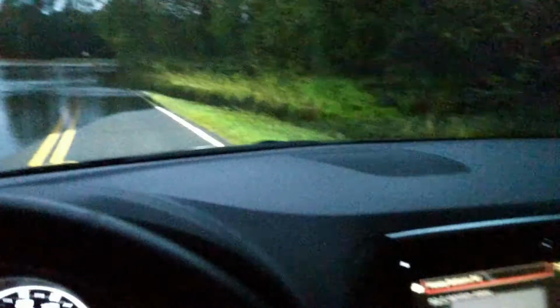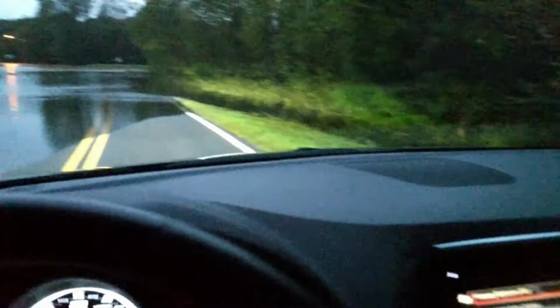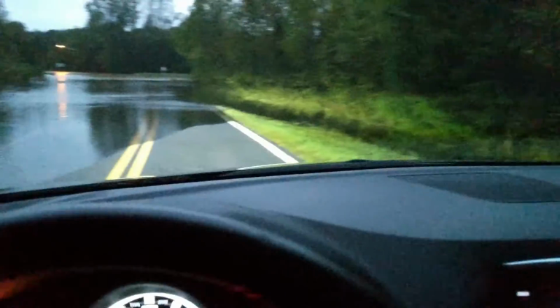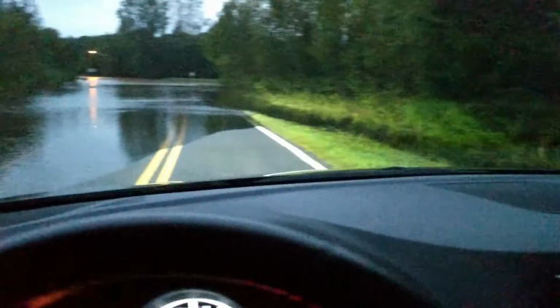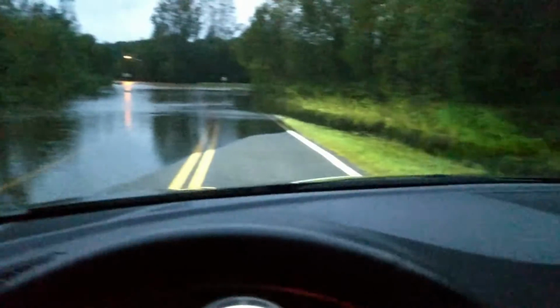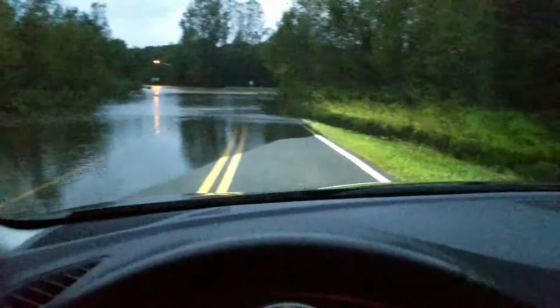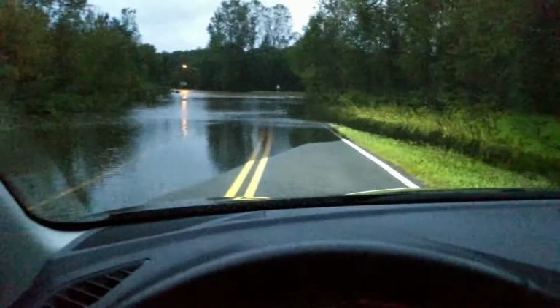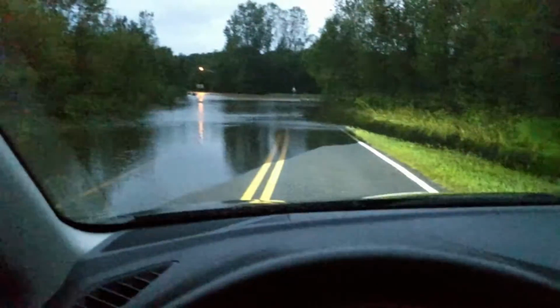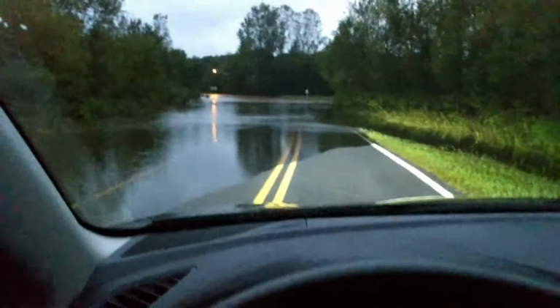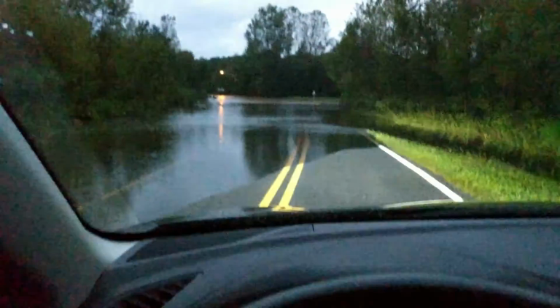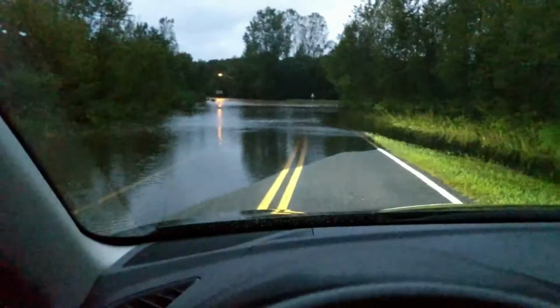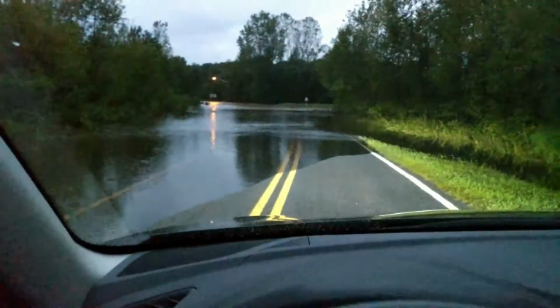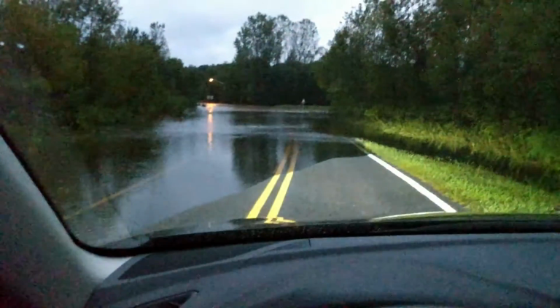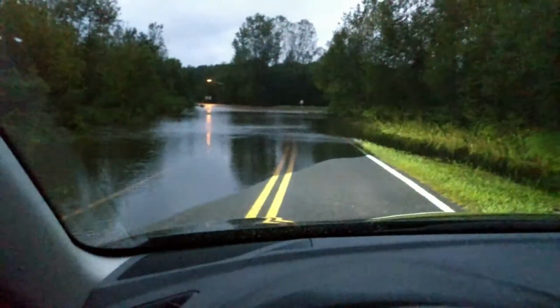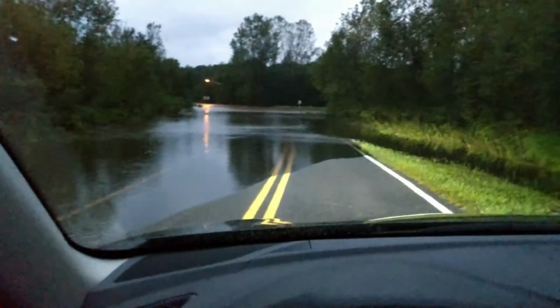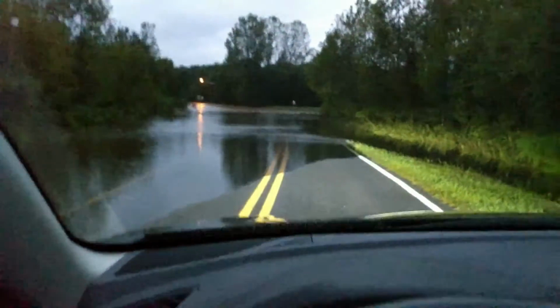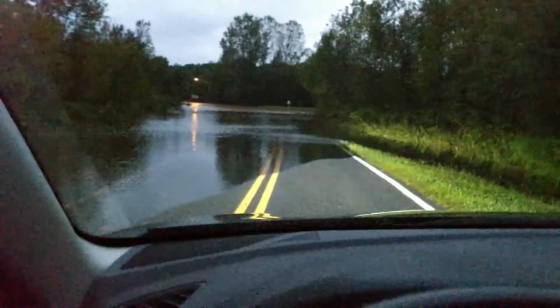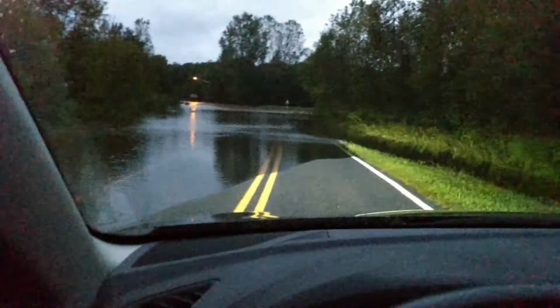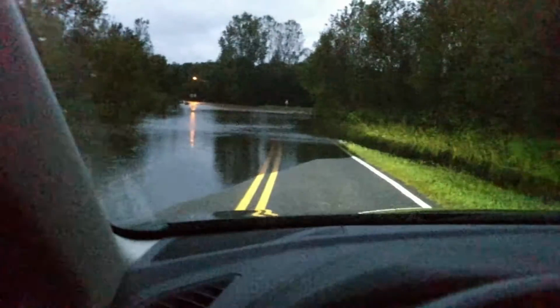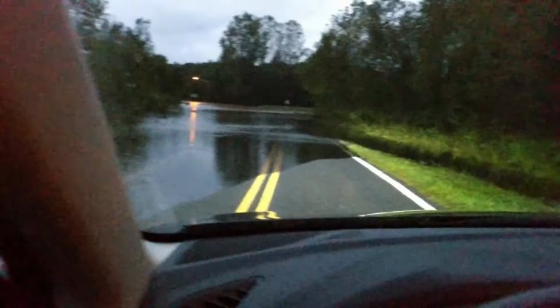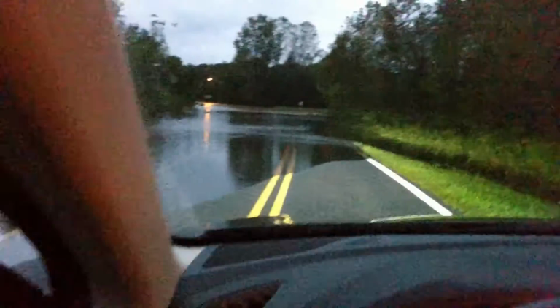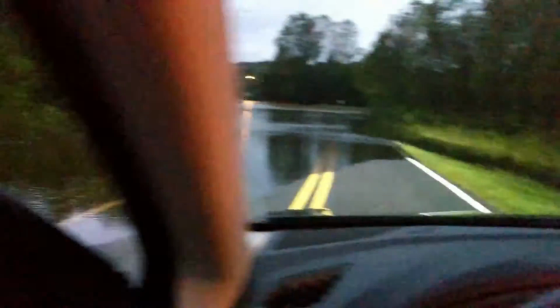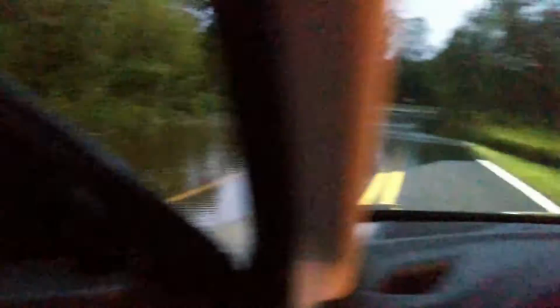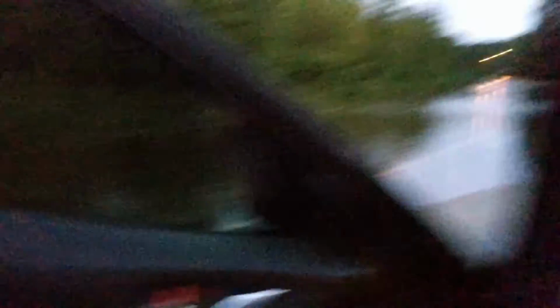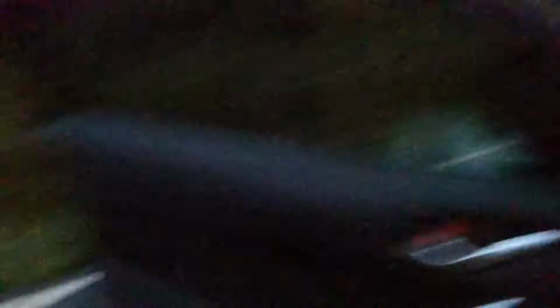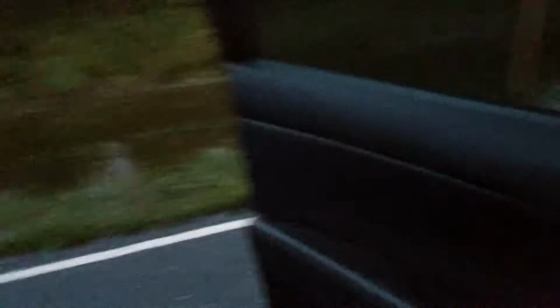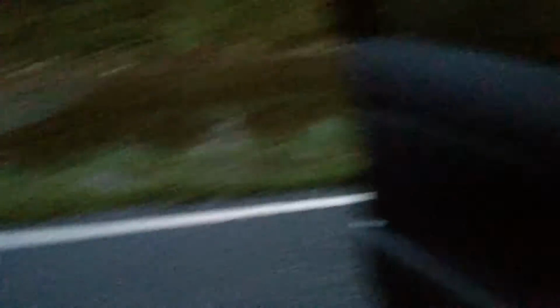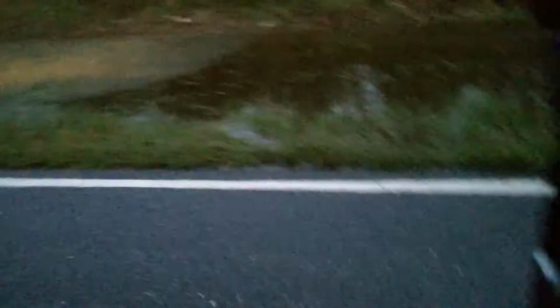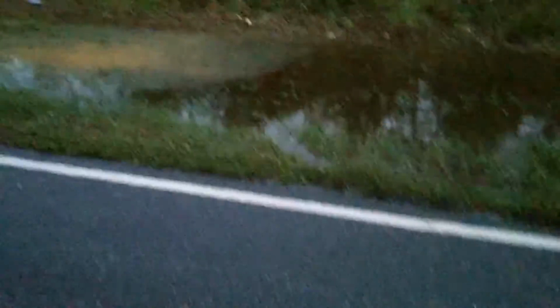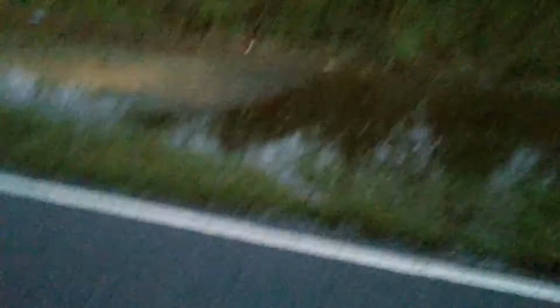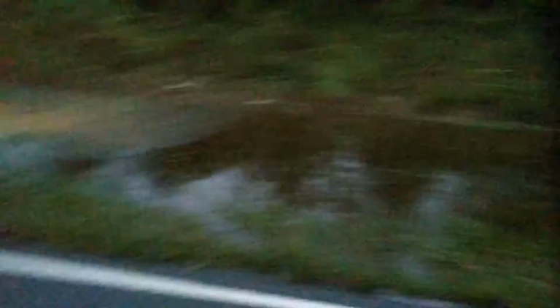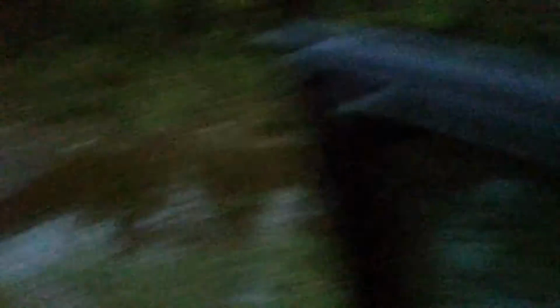We're not getting this way home. As I was saying, it's good to find out where it floods.